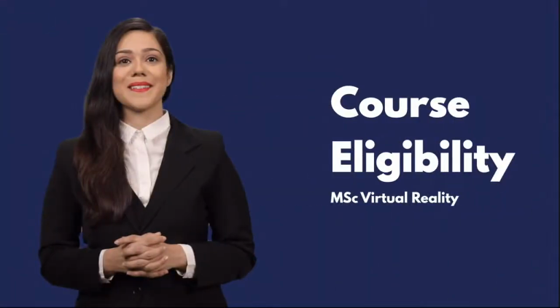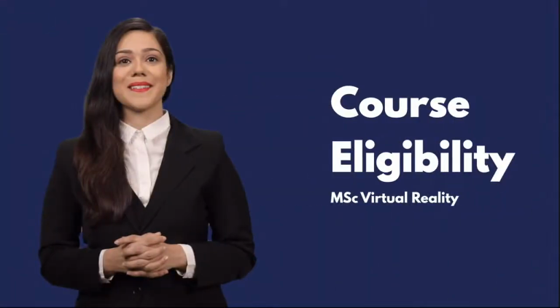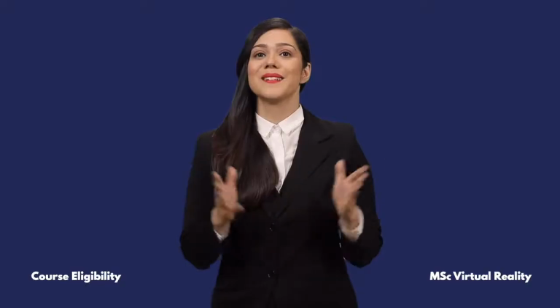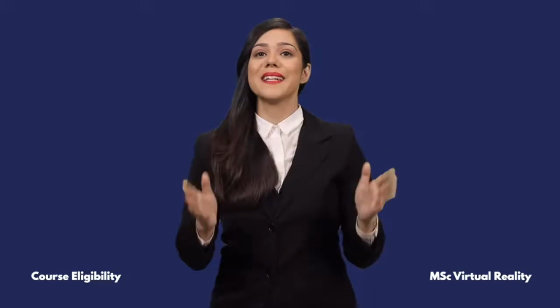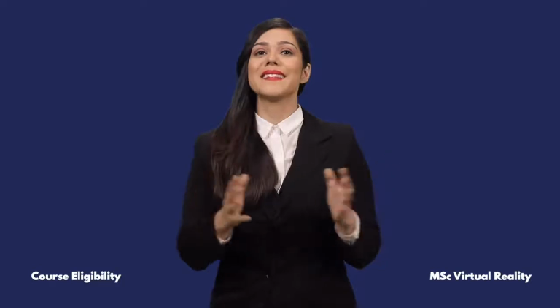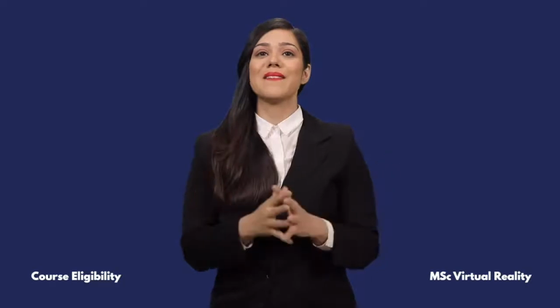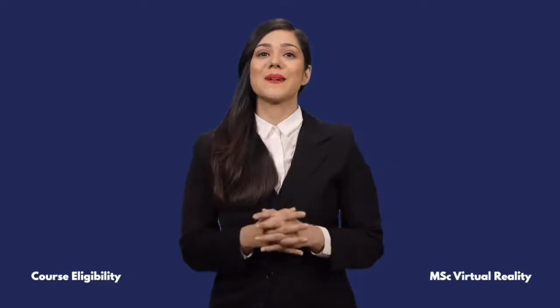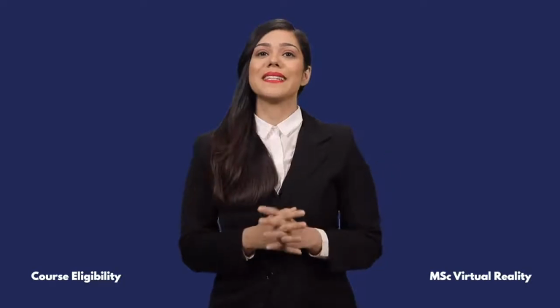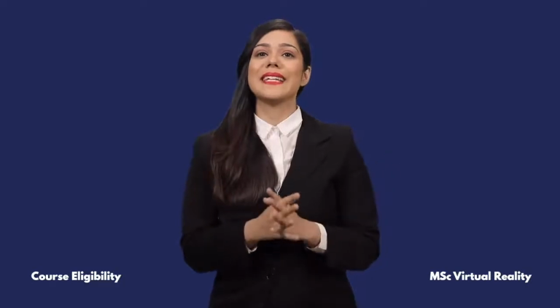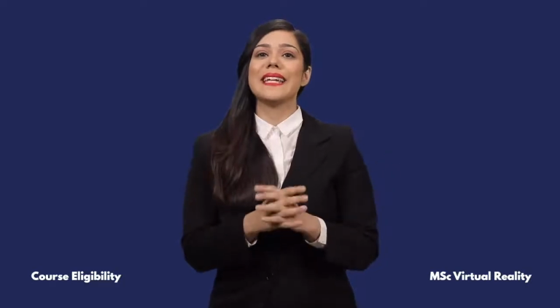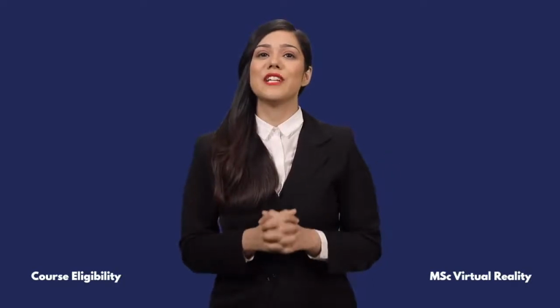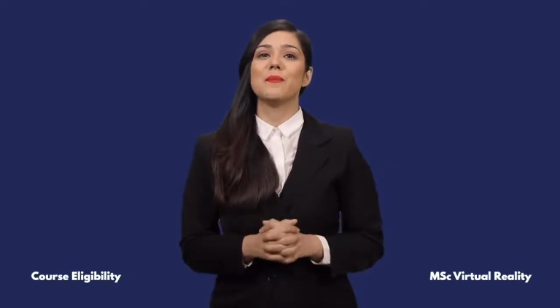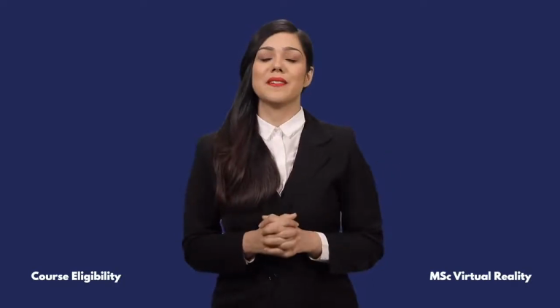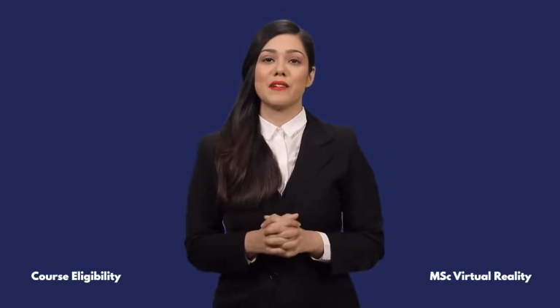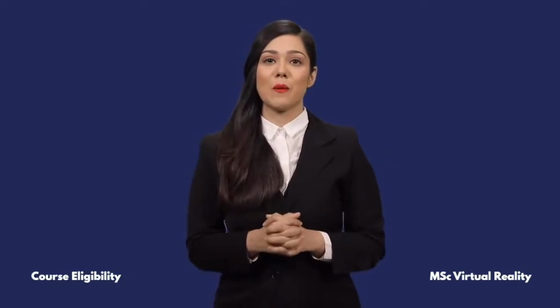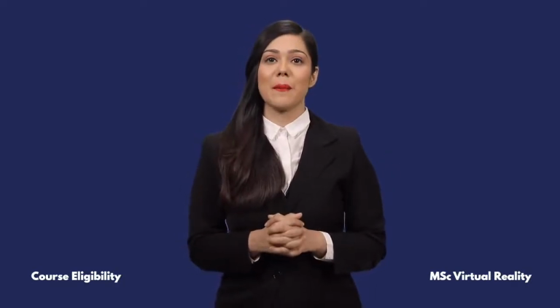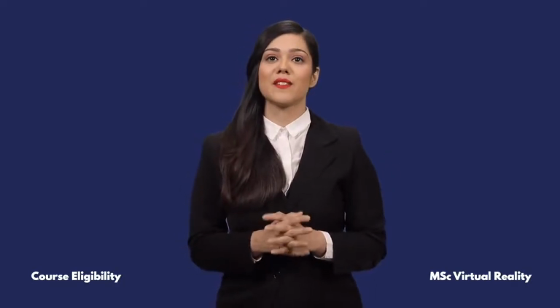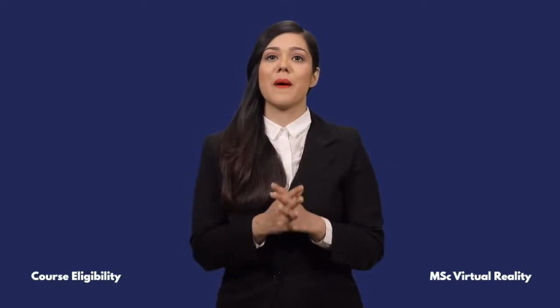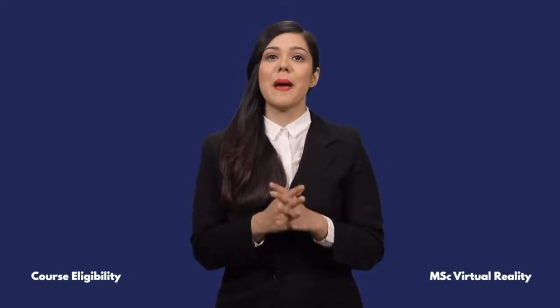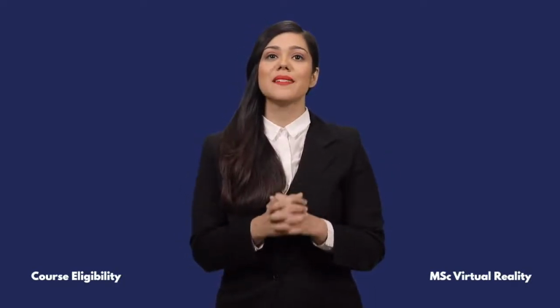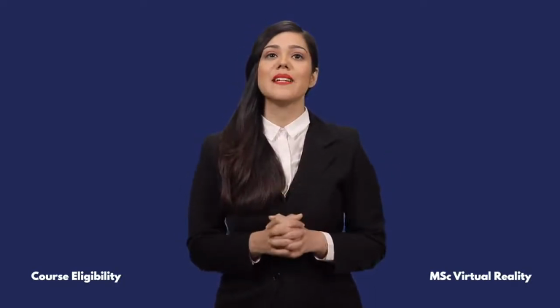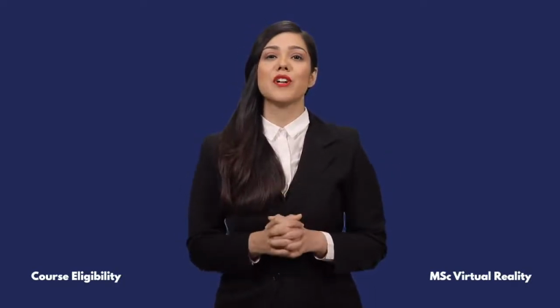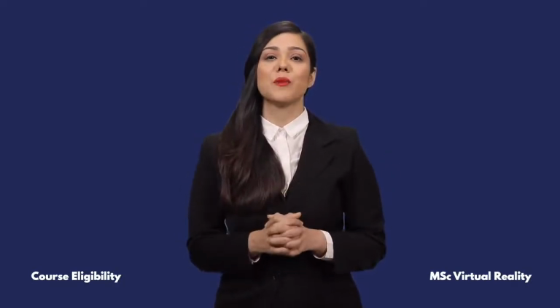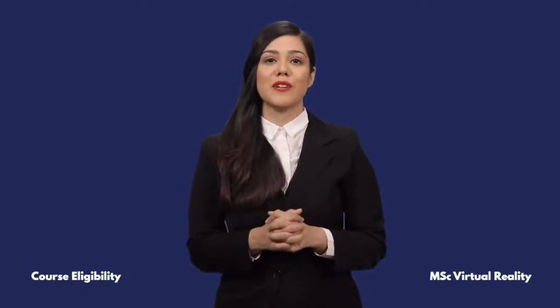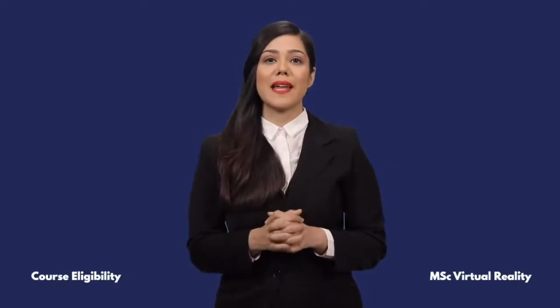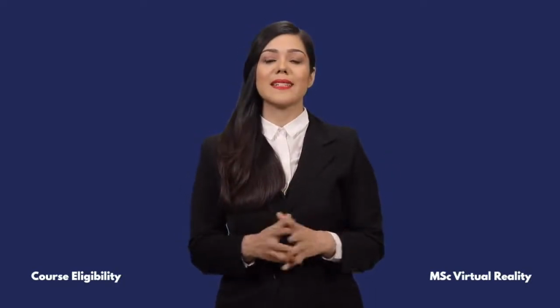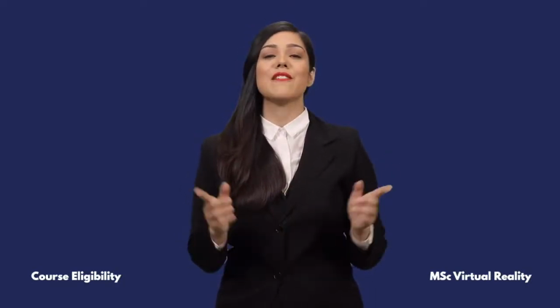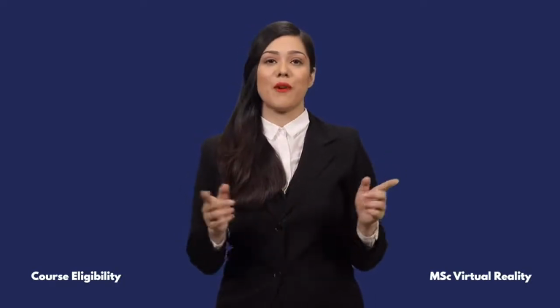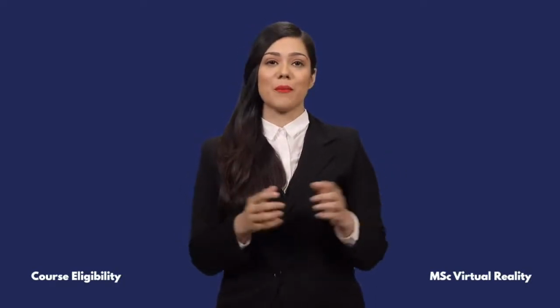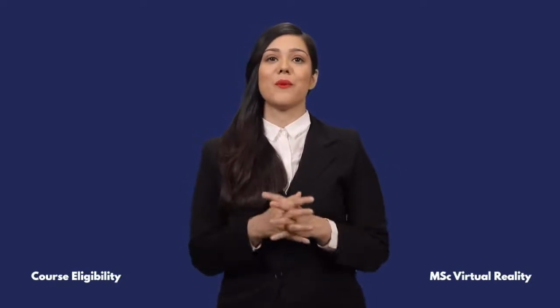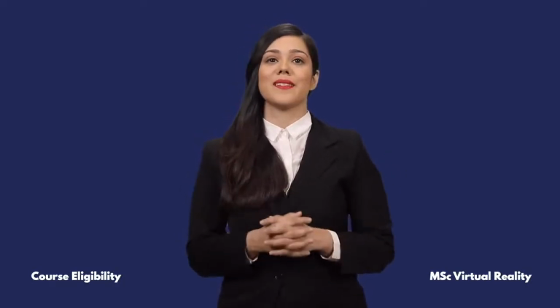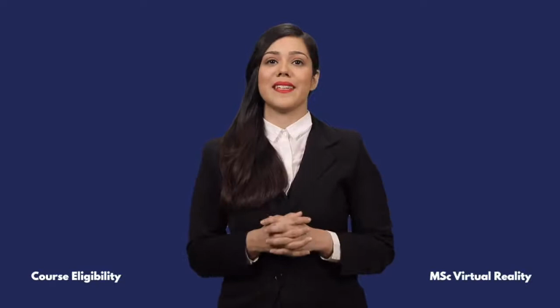So, let's have a look at the key eligibility requirements for MSc Virtual Reality from Swansea.